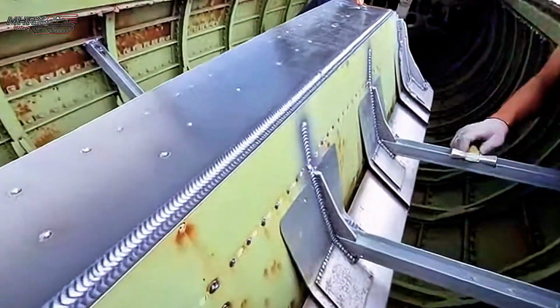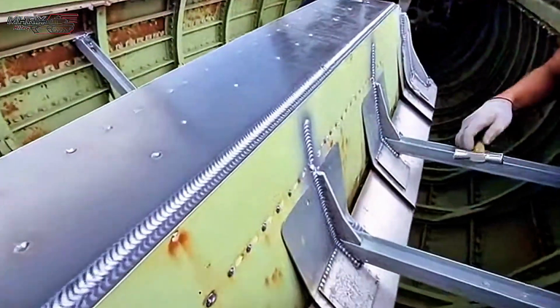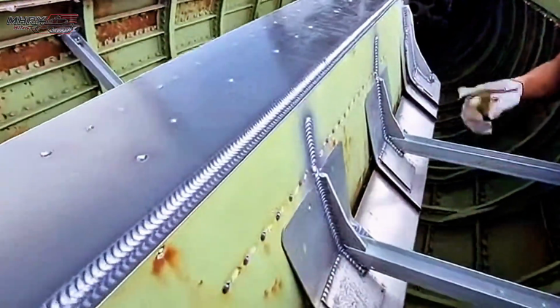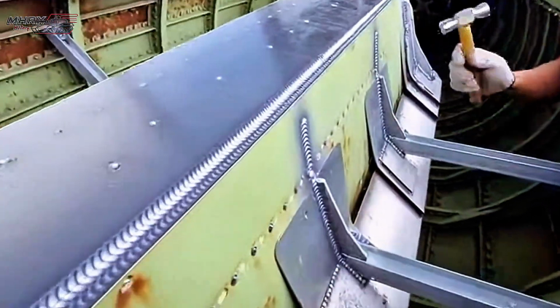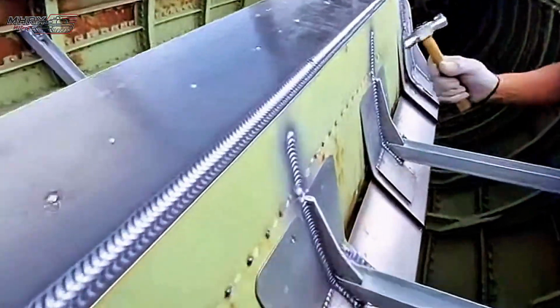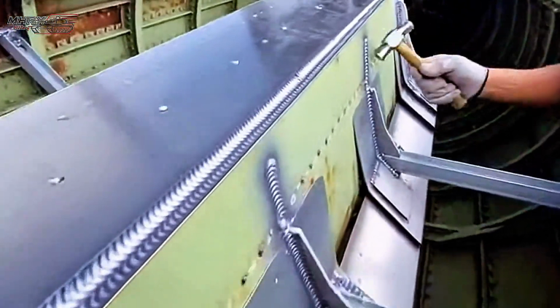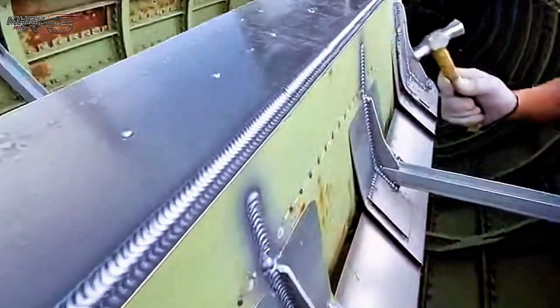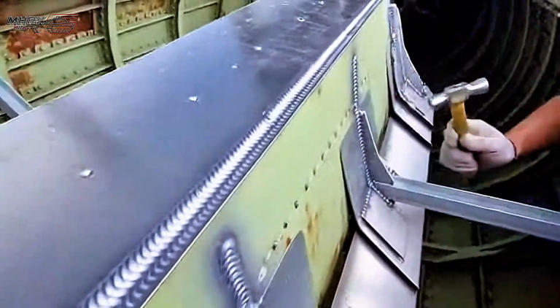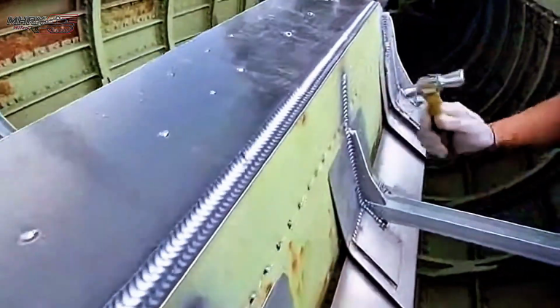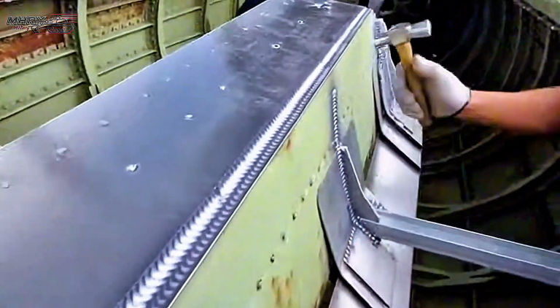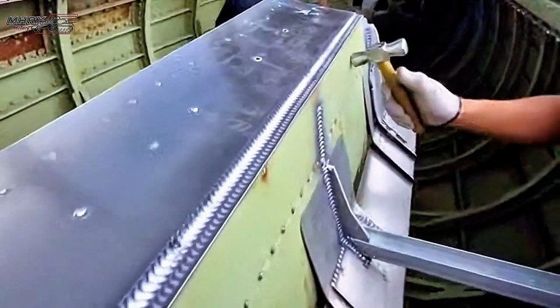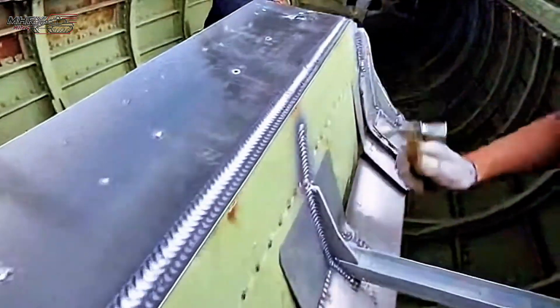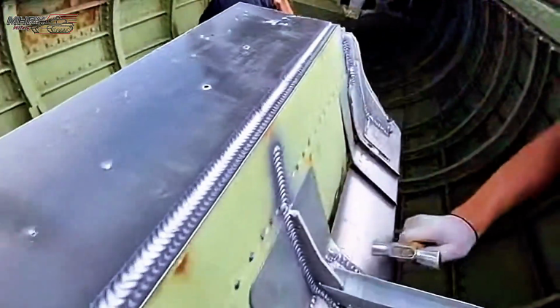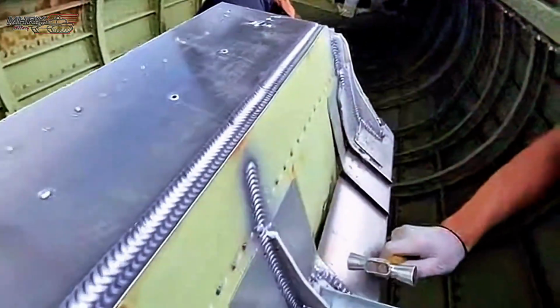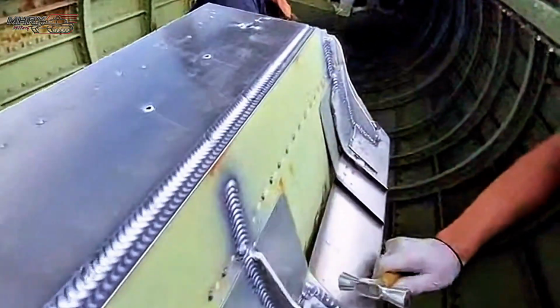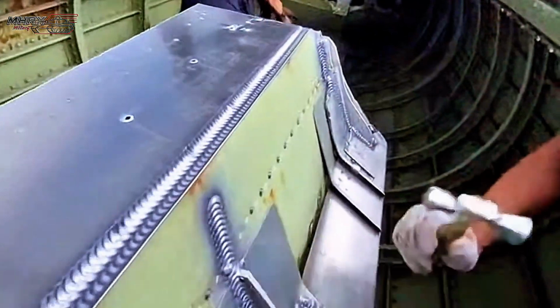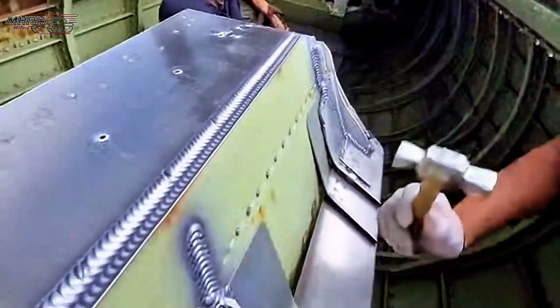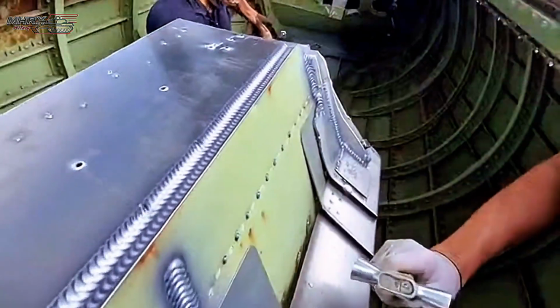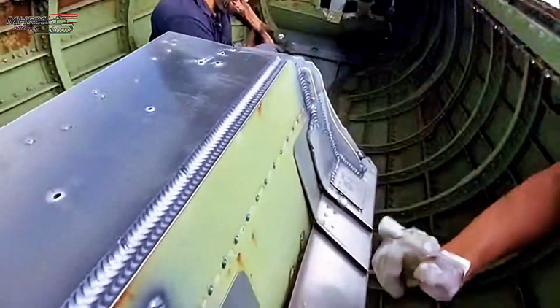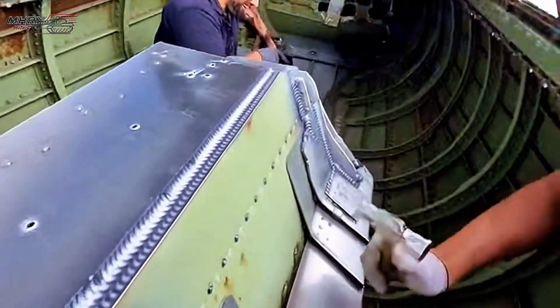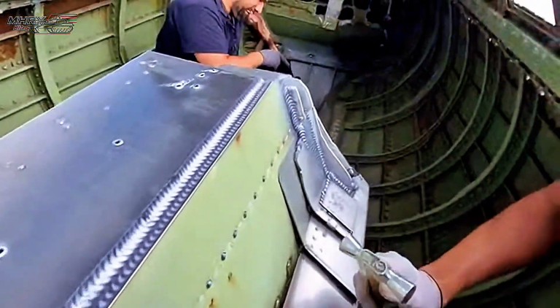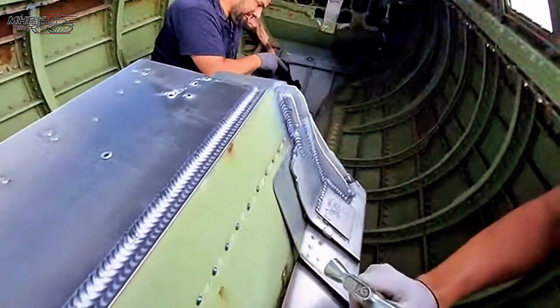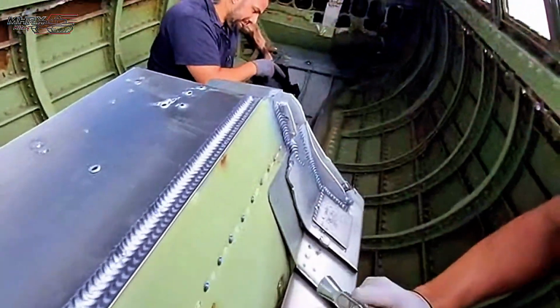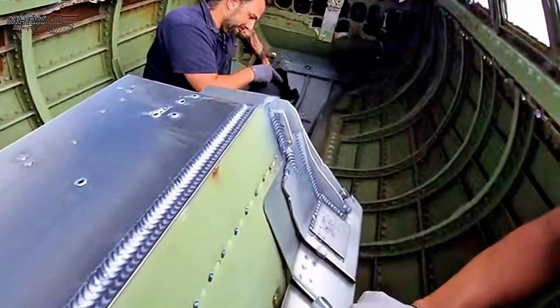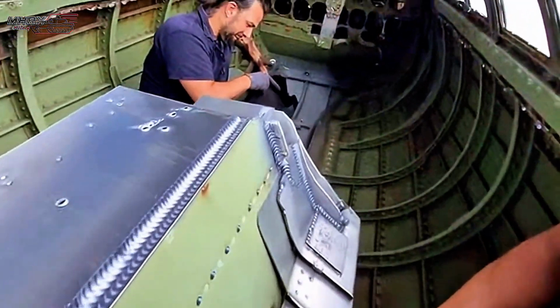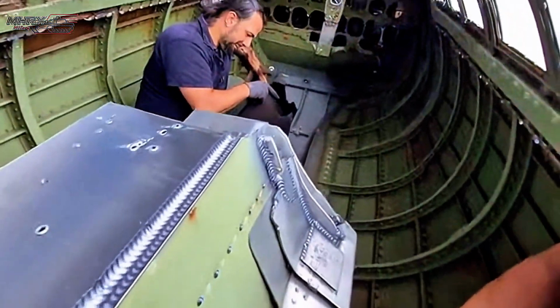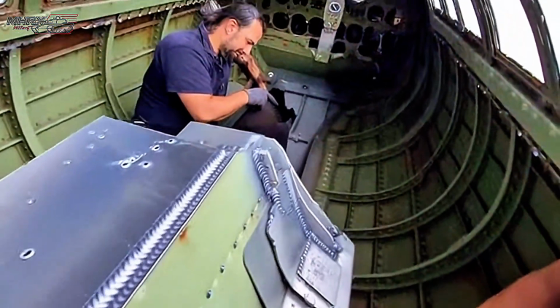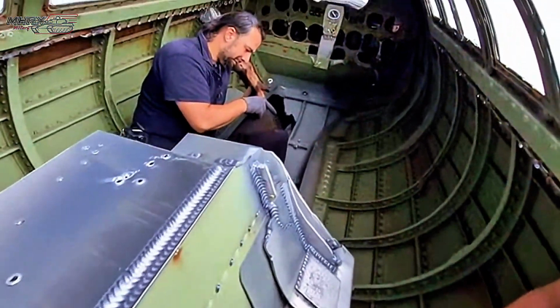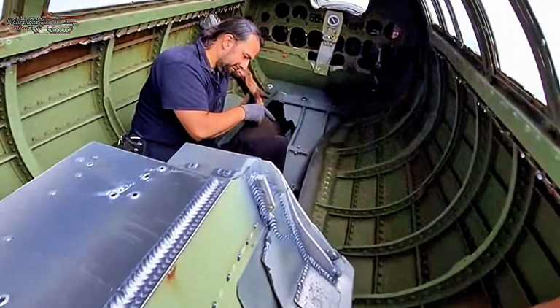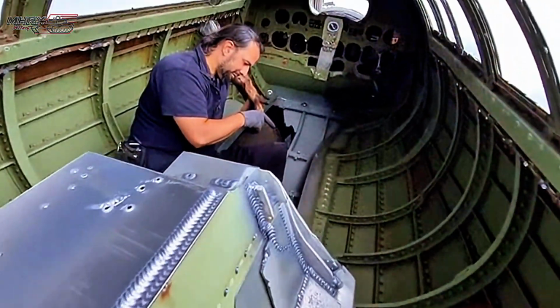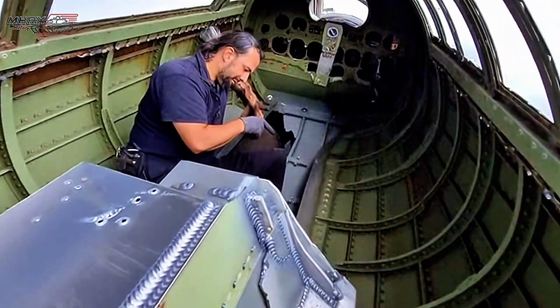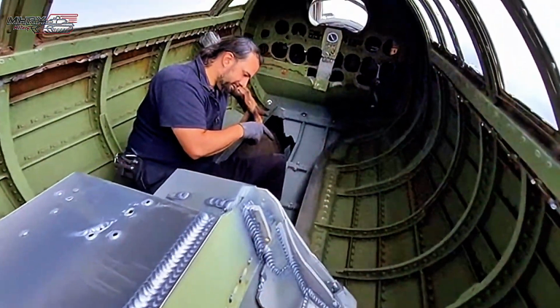Tone's consistent, no dead spots. Weld B's even all the way through, panel's staying true within a tenth. Good. We'll mark this section as cleared for load test.